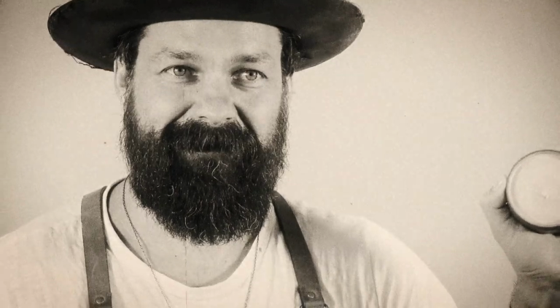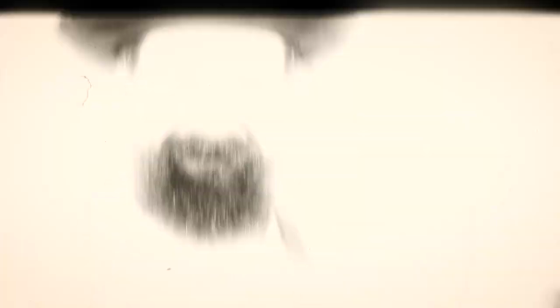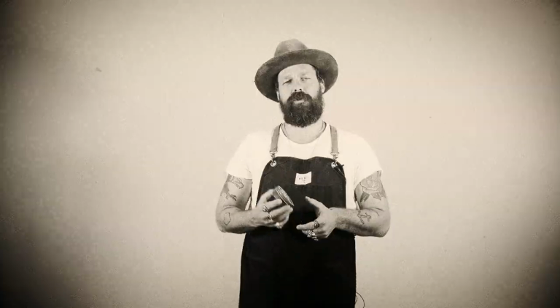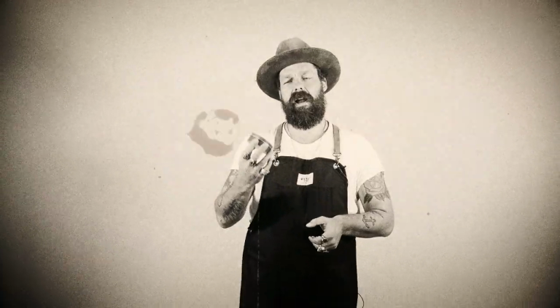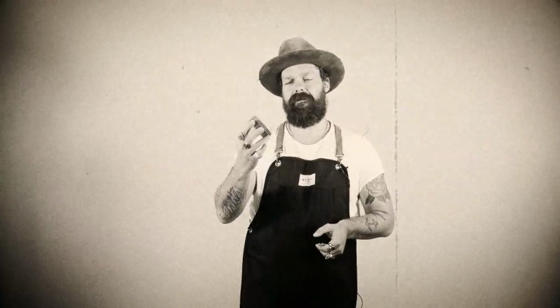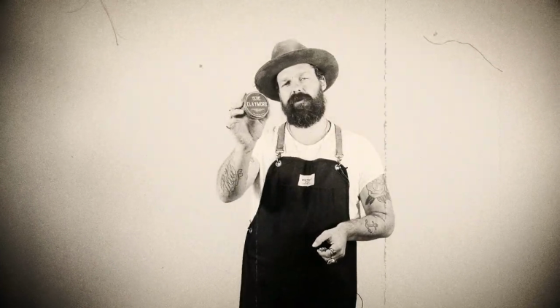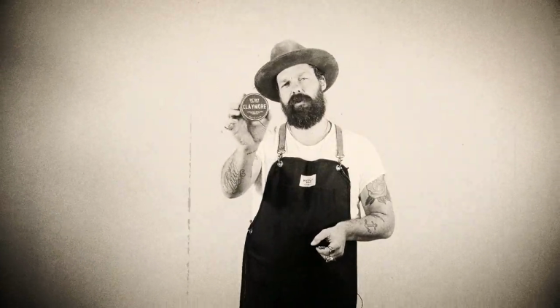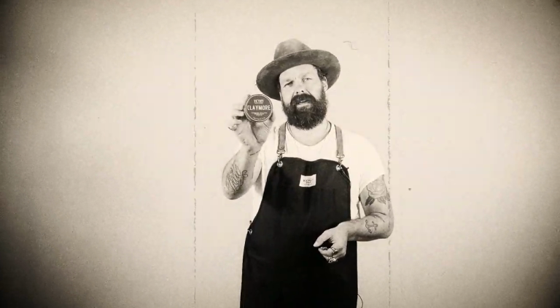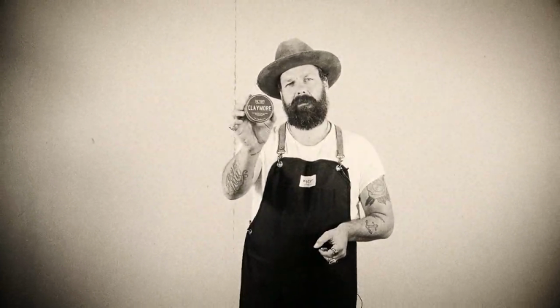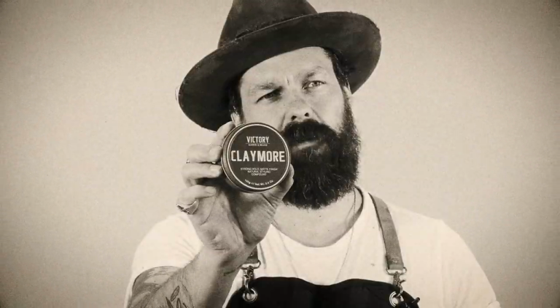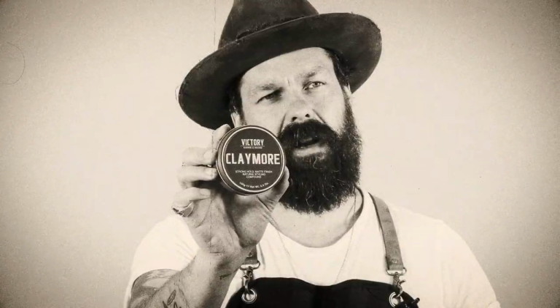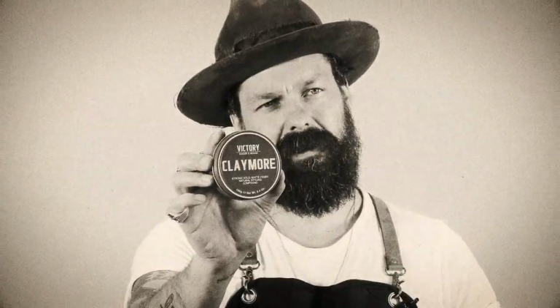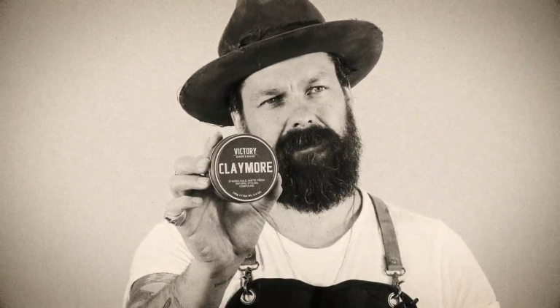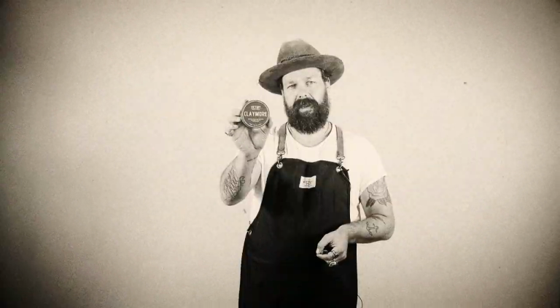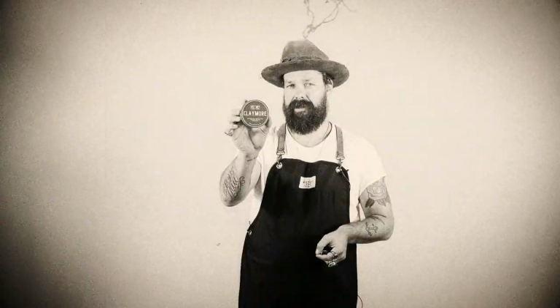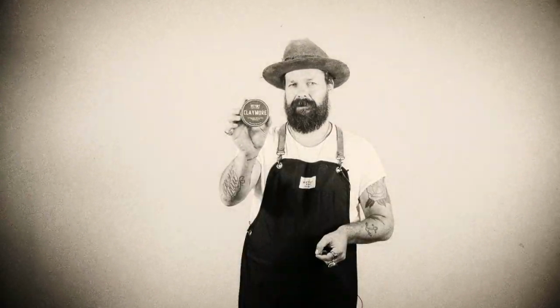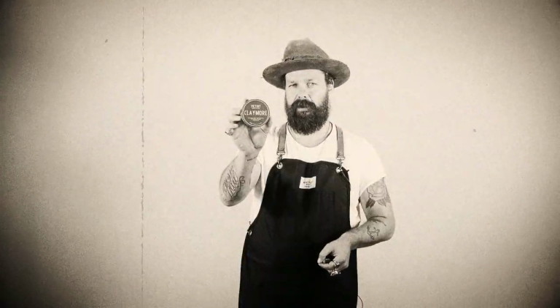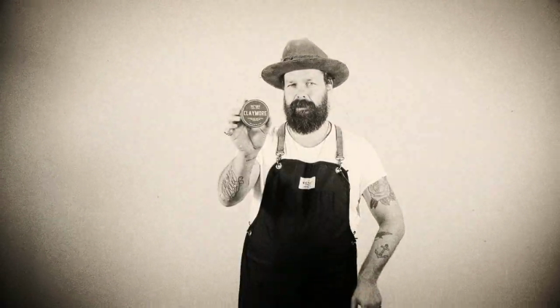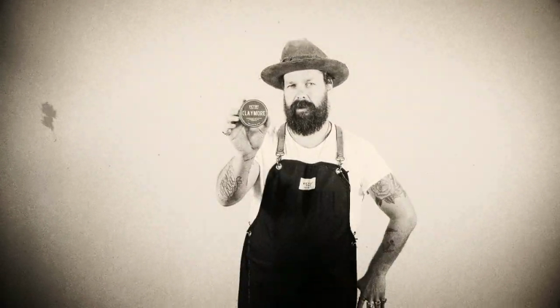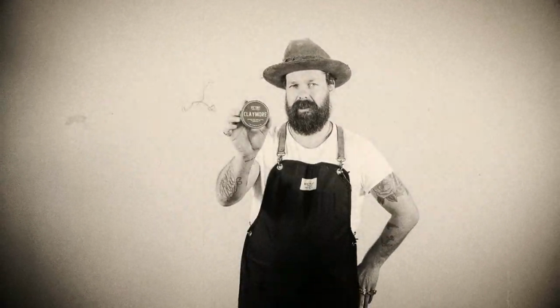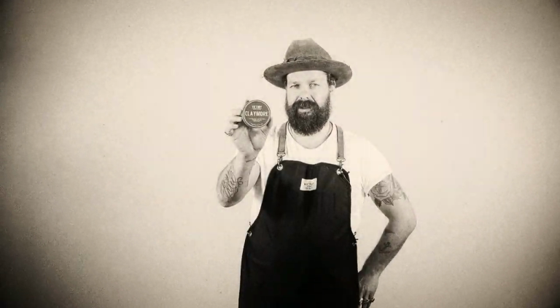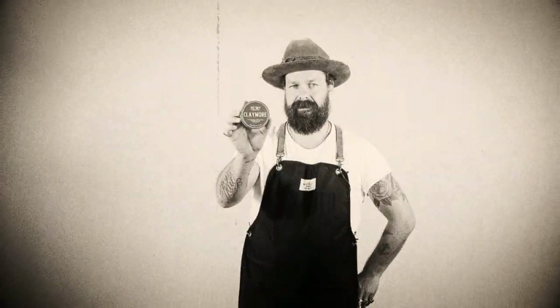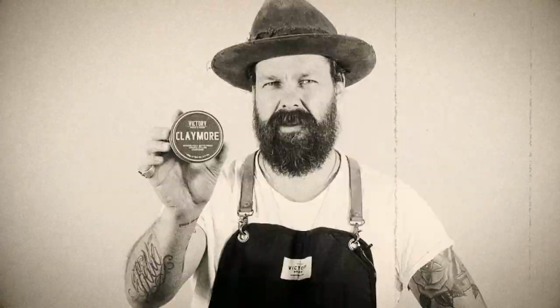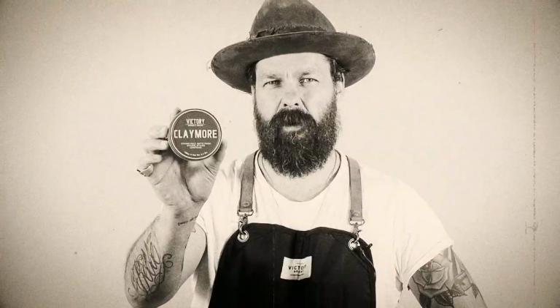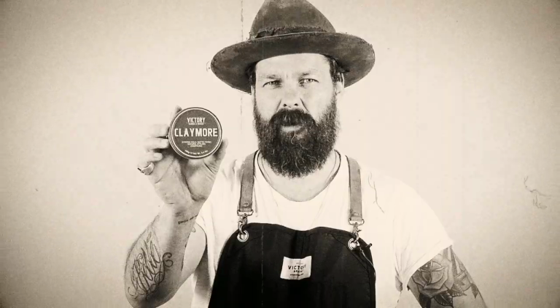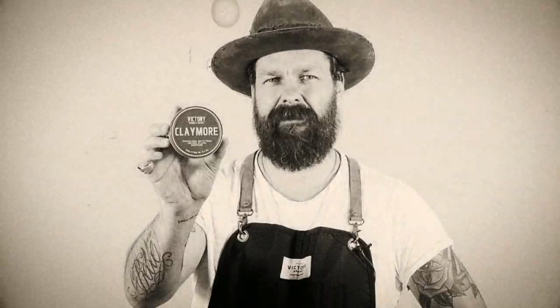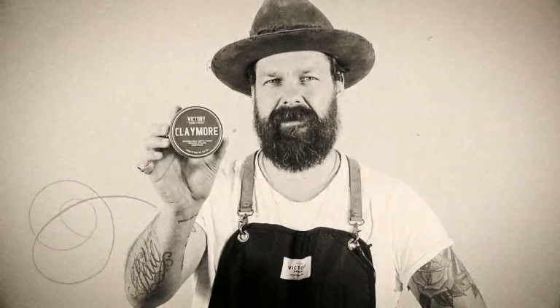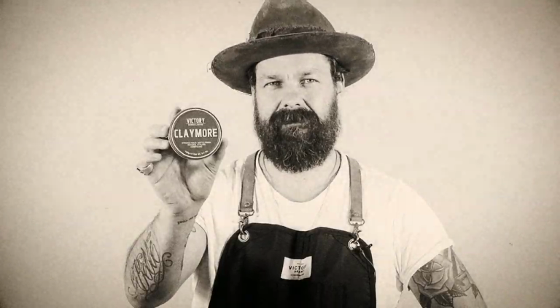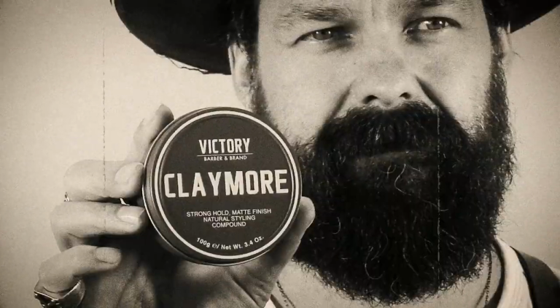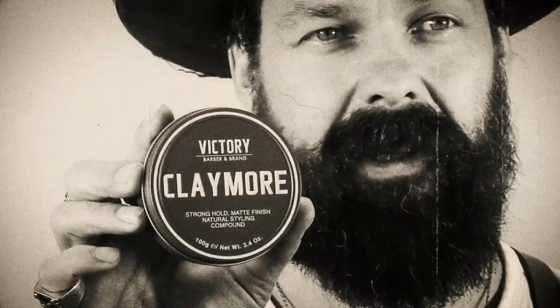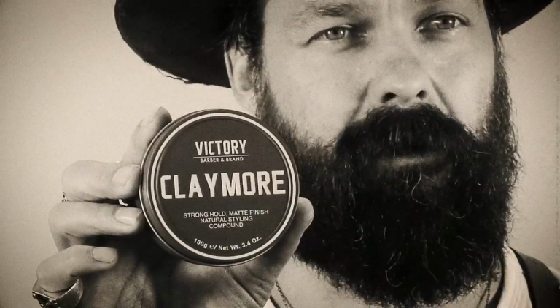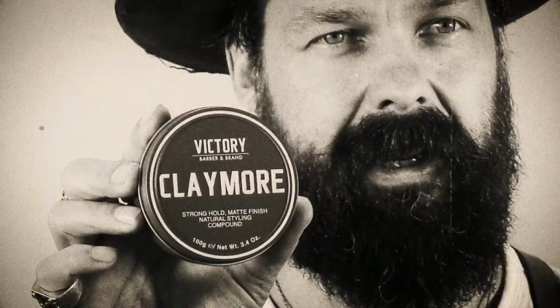So try our Victory brand Claymore products. It's not for the proper and polished — it's for the rough and the ready.